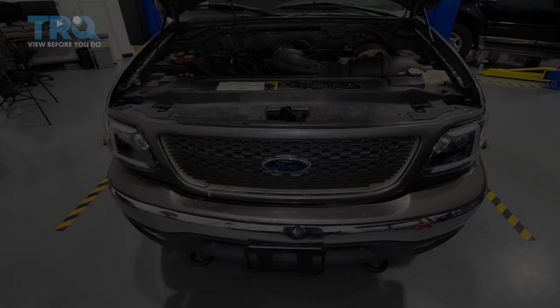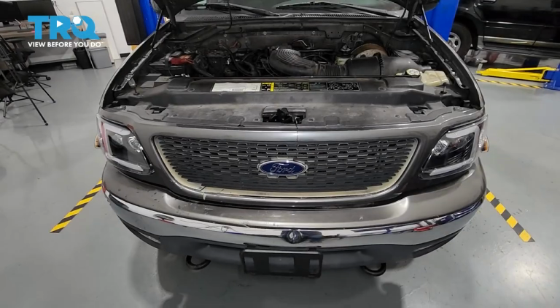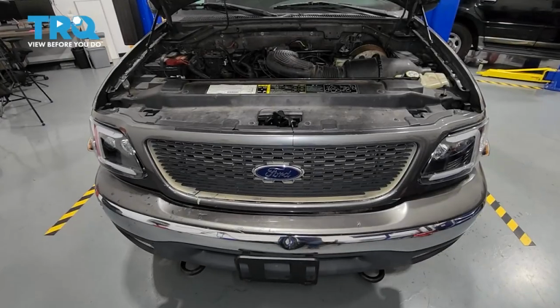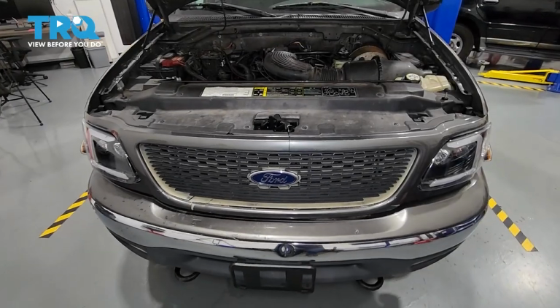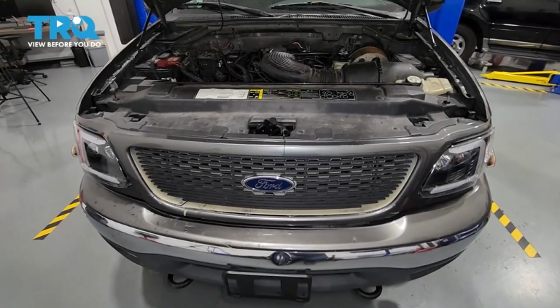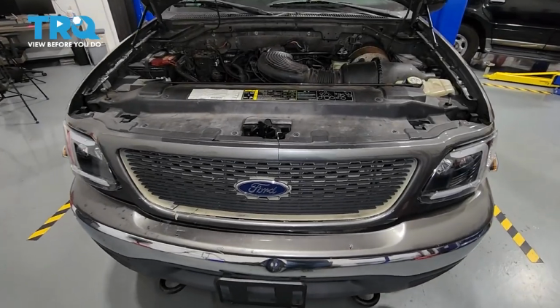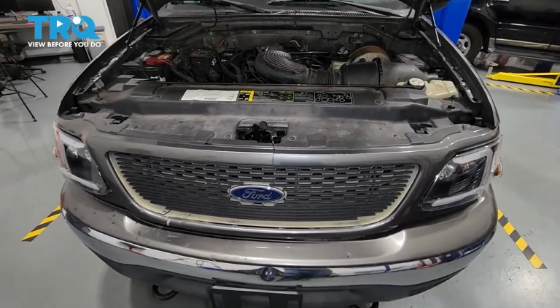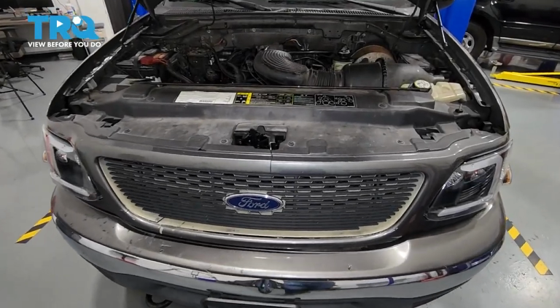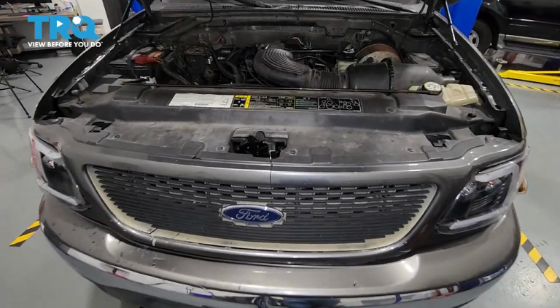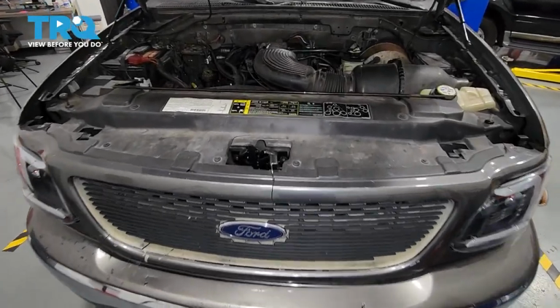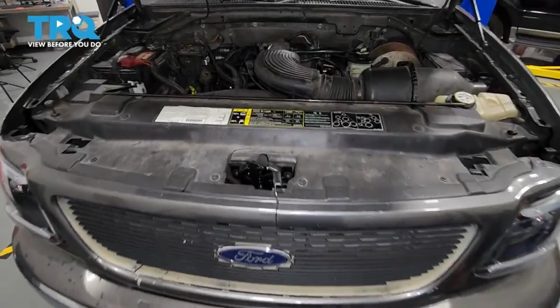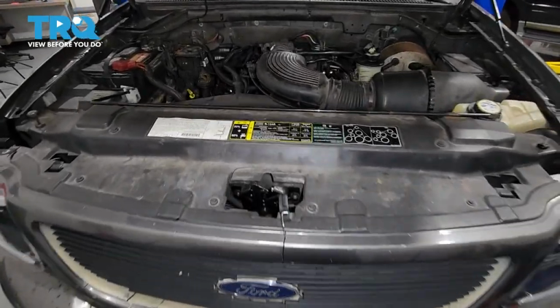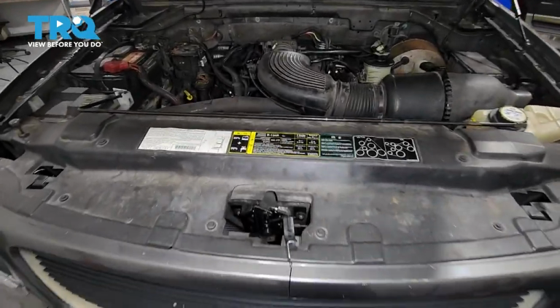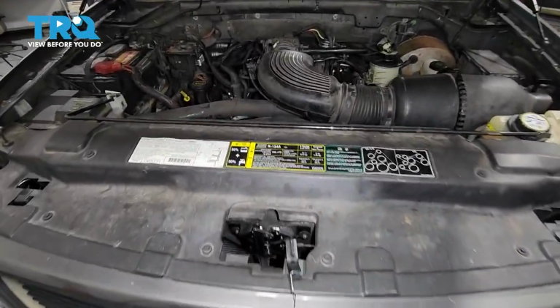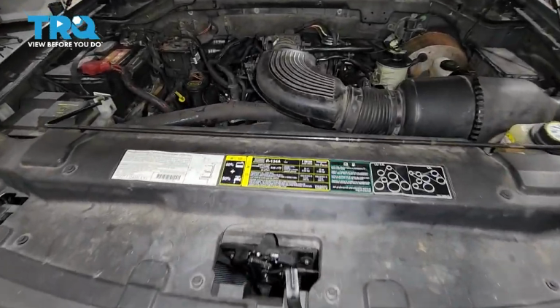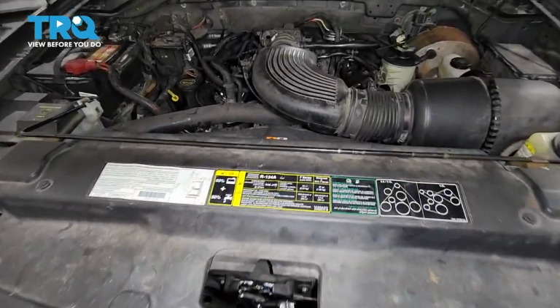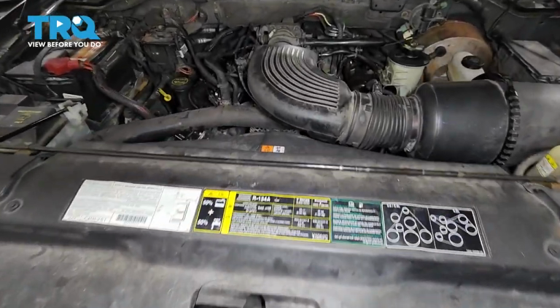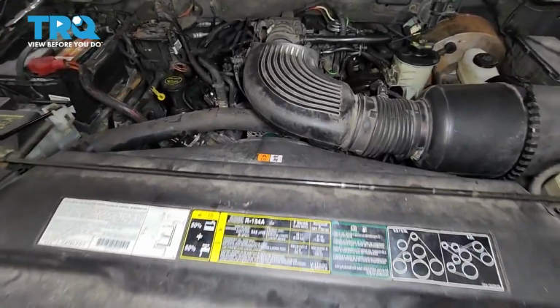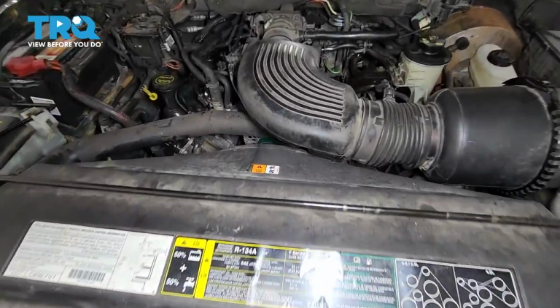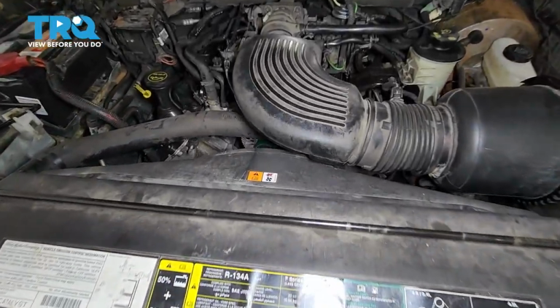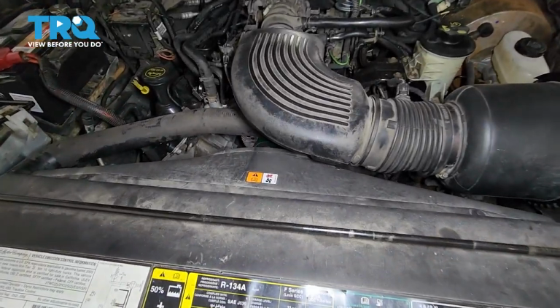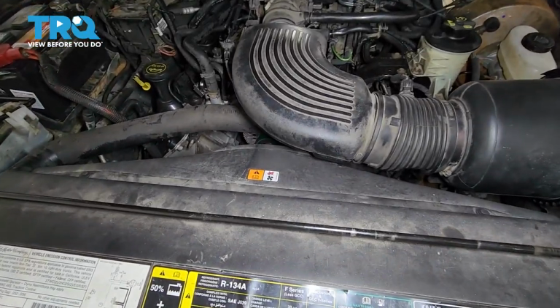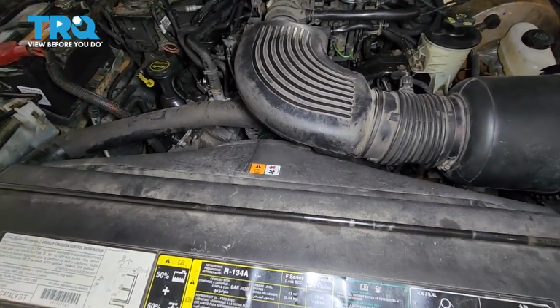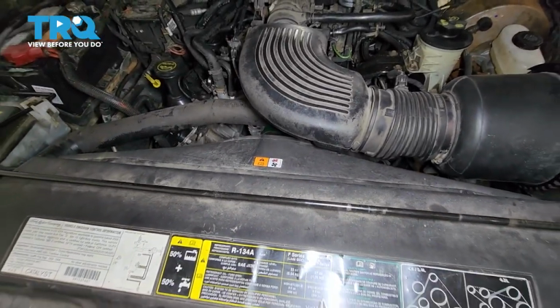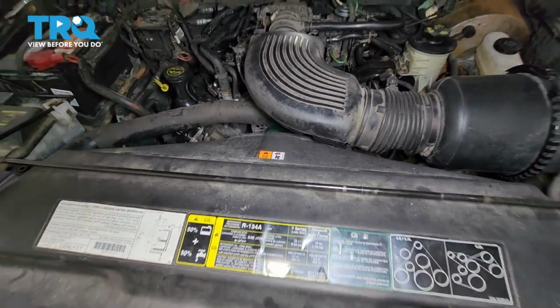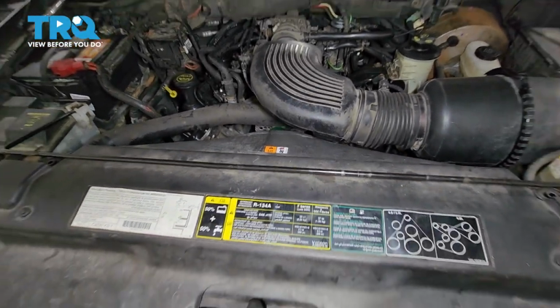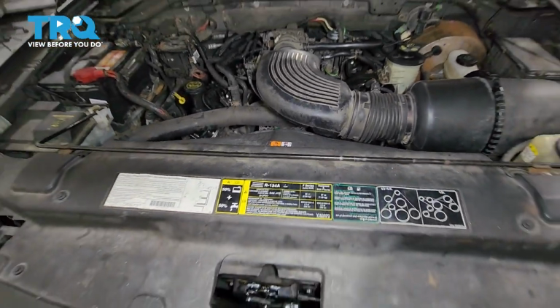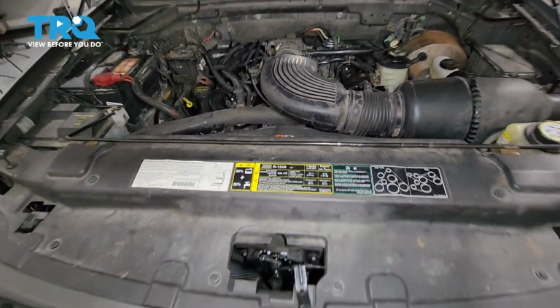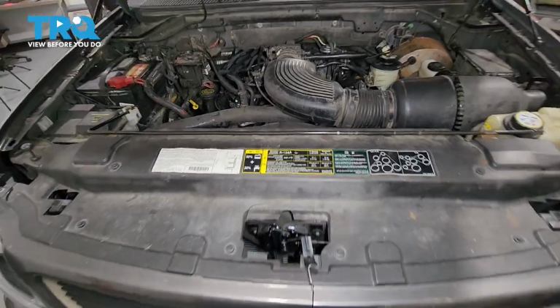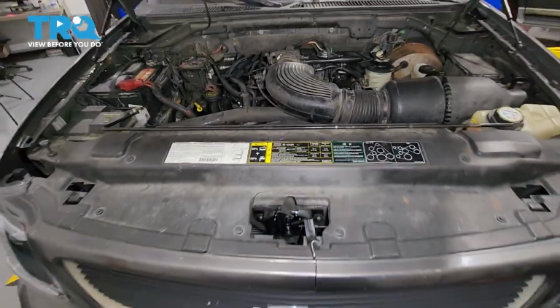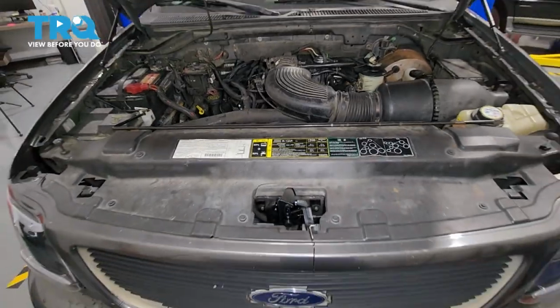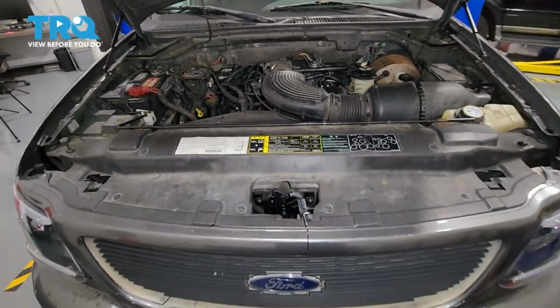In this video, I want to show you how to replace your radiator, which is located right underneath this cover. So let's get started.